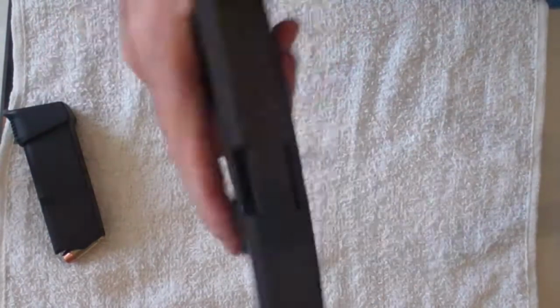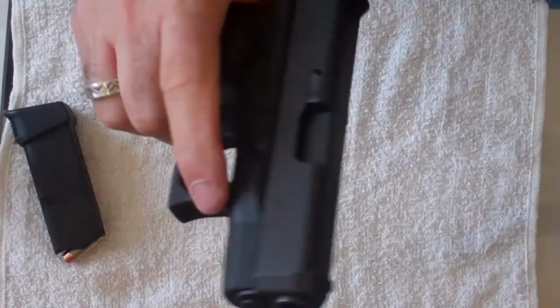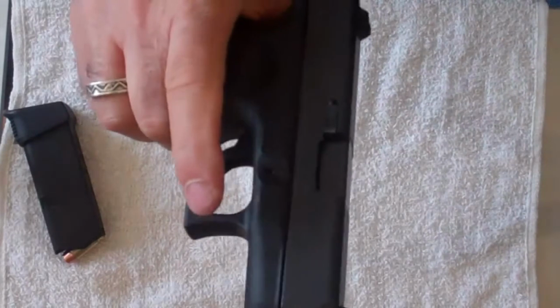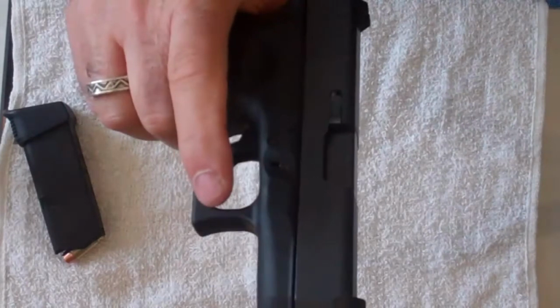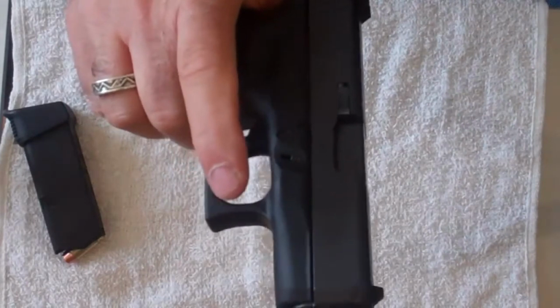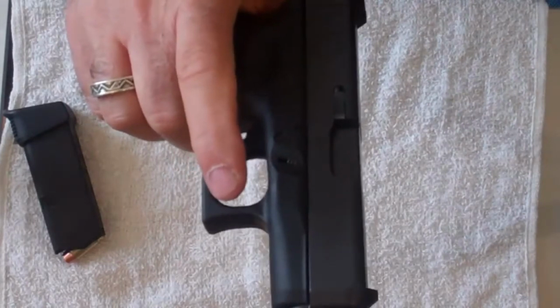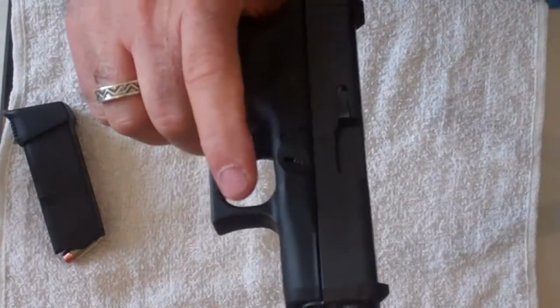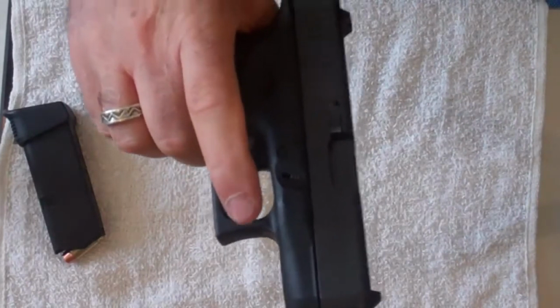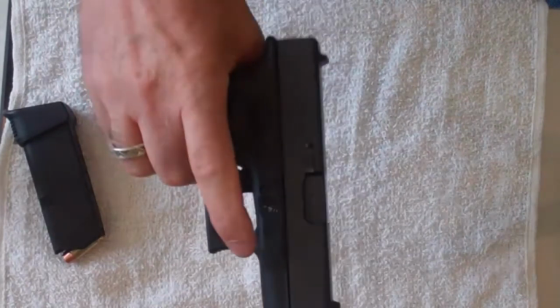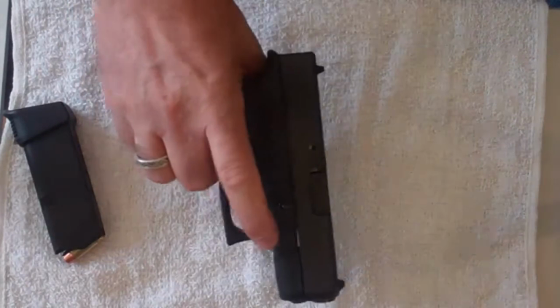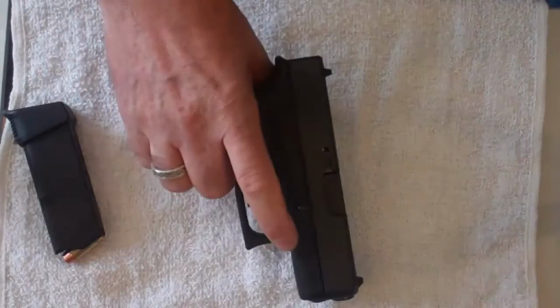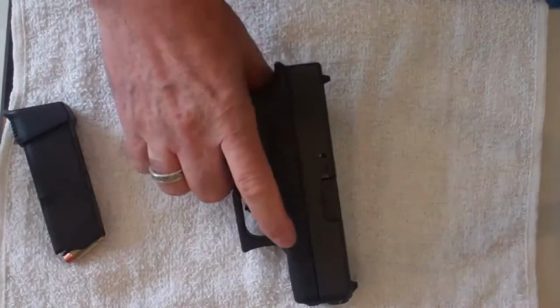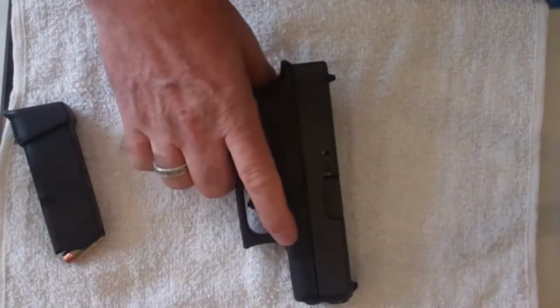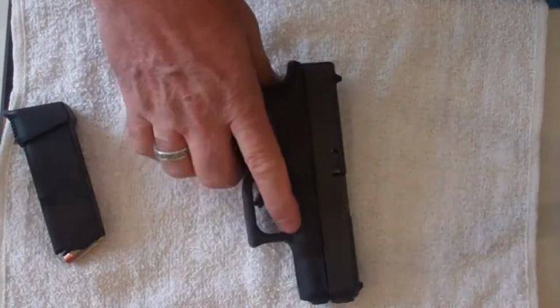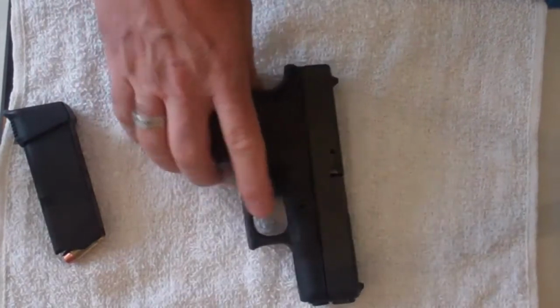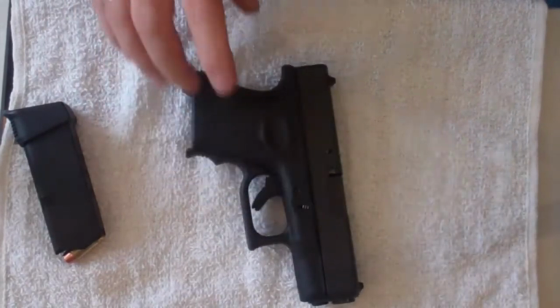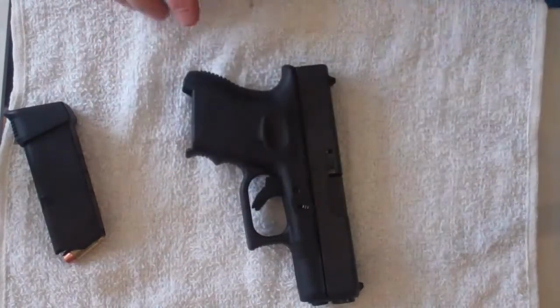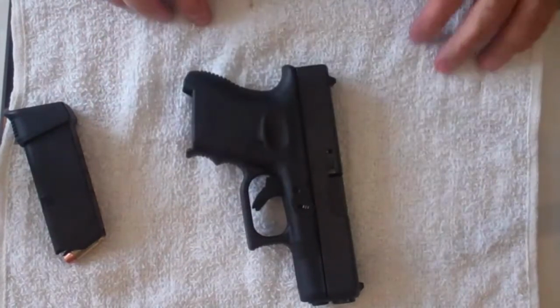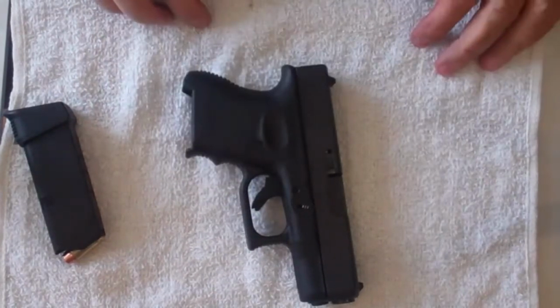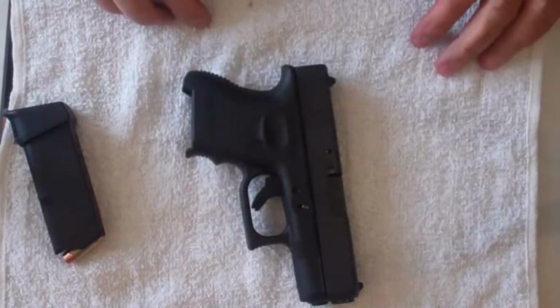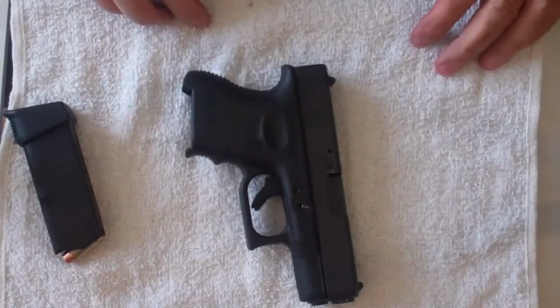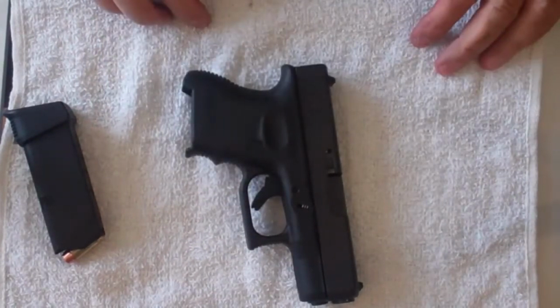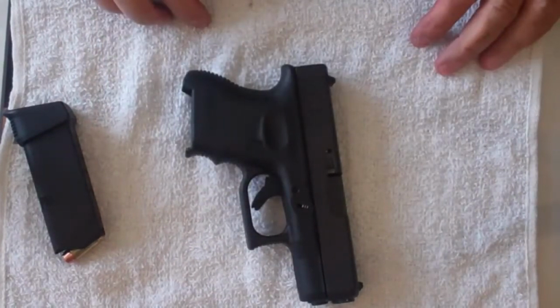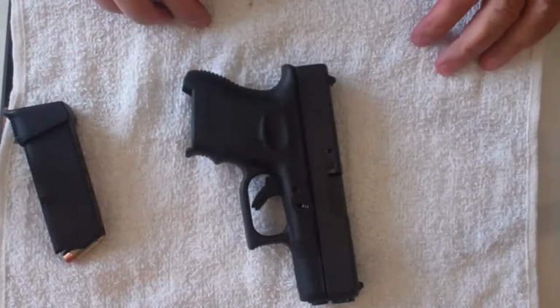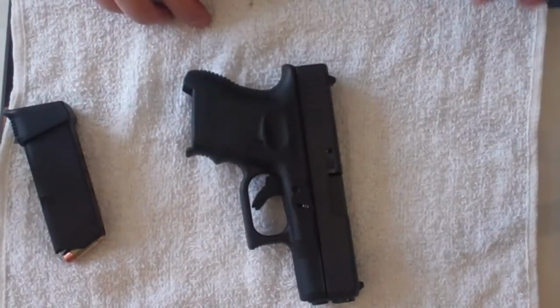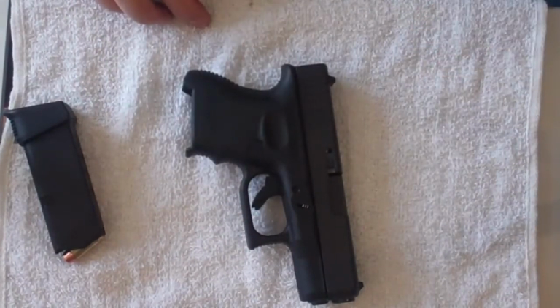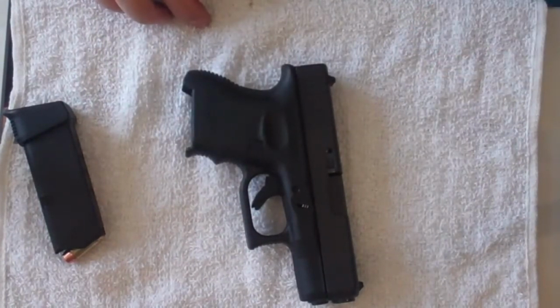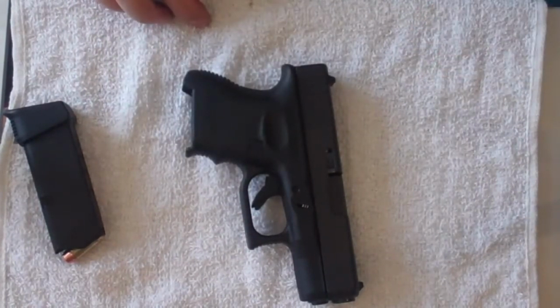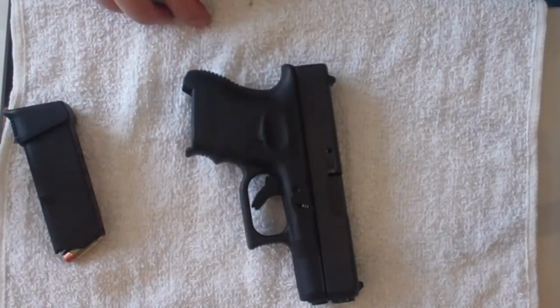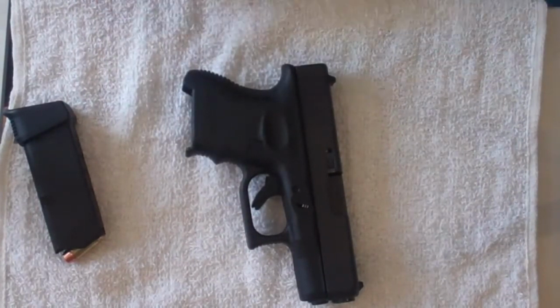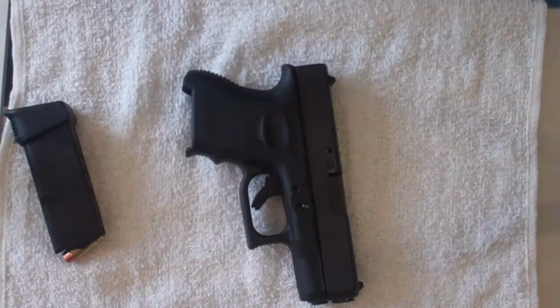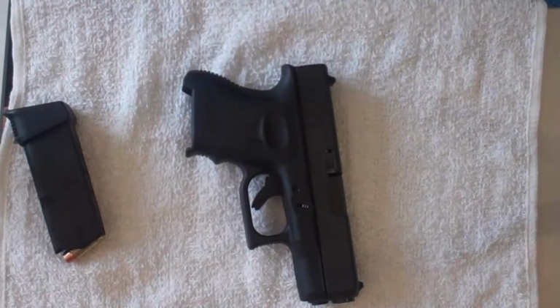That's the field strip or takedown of the Glock 27. Thank you very much.